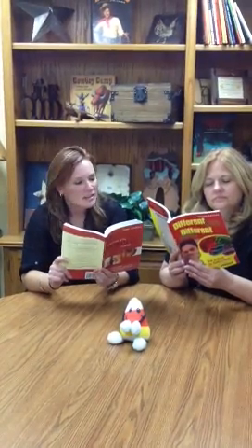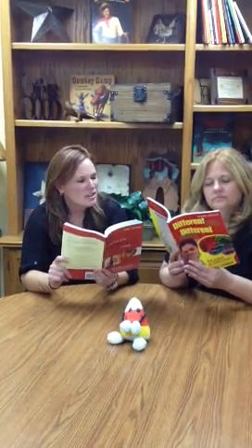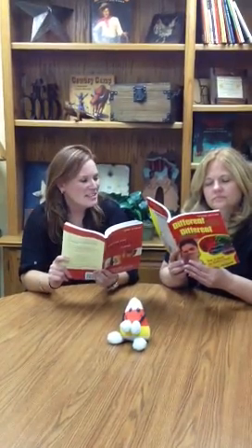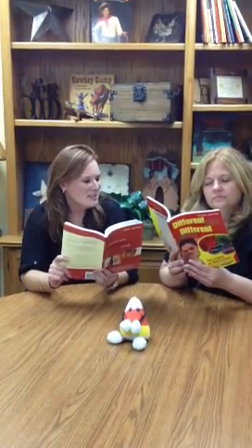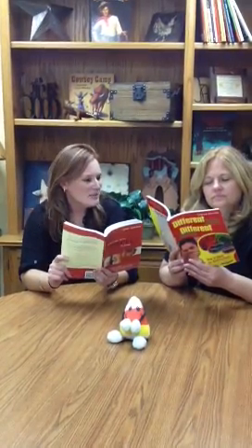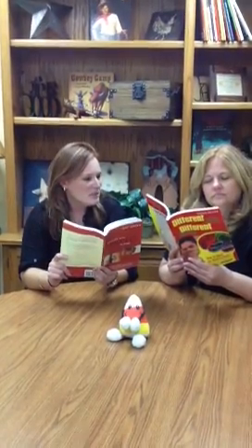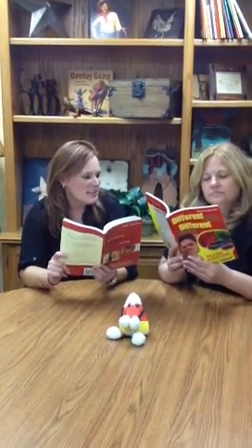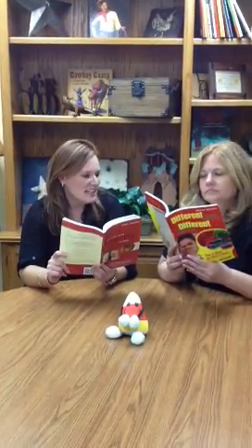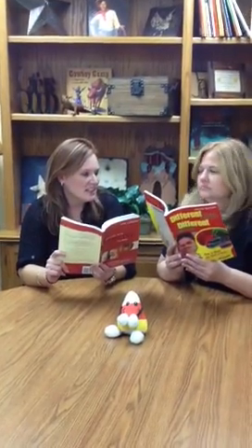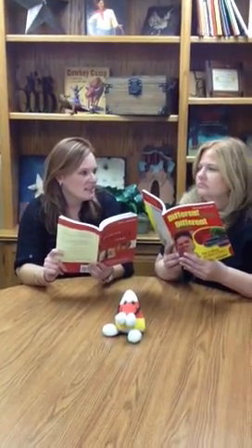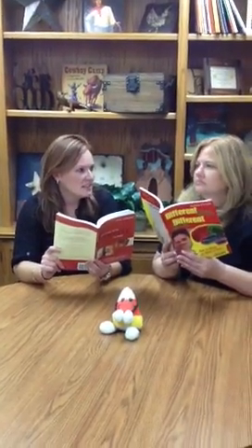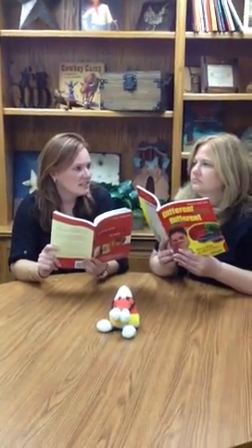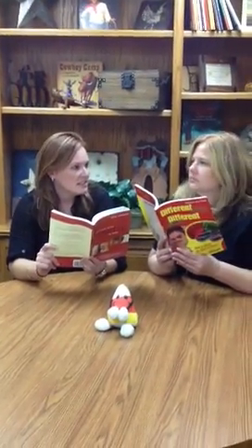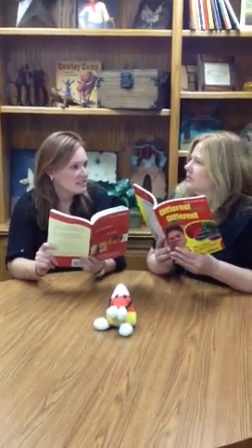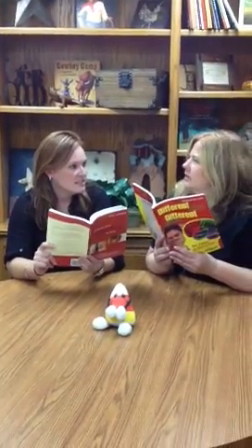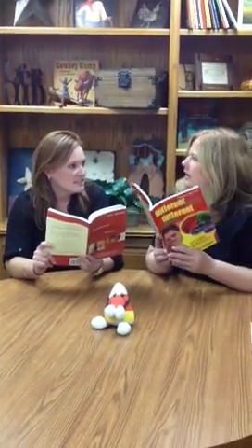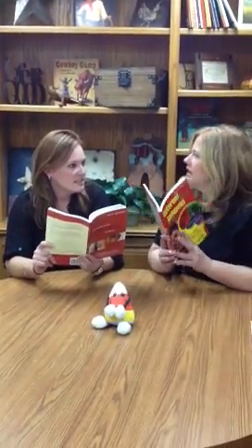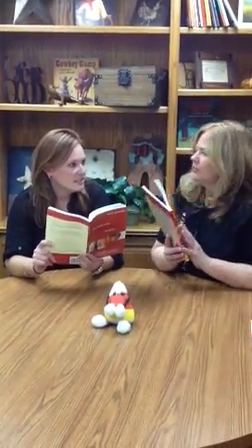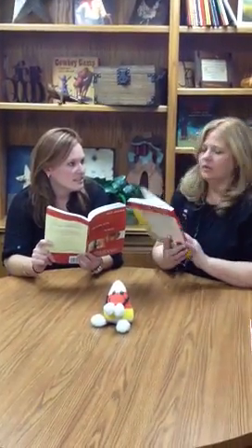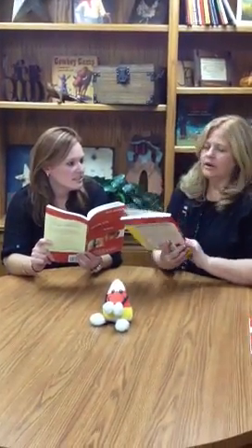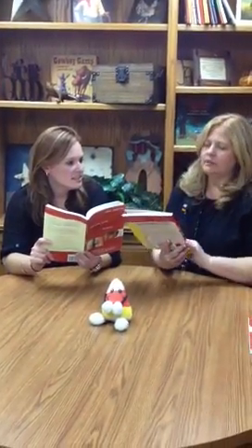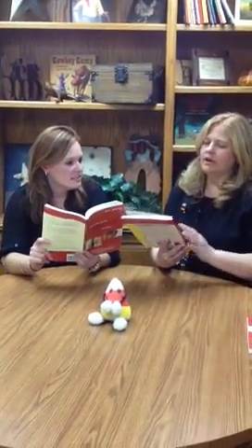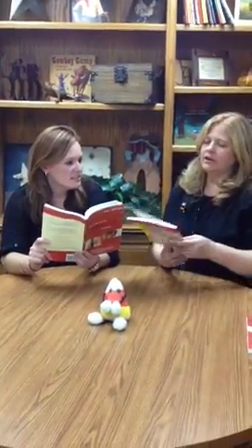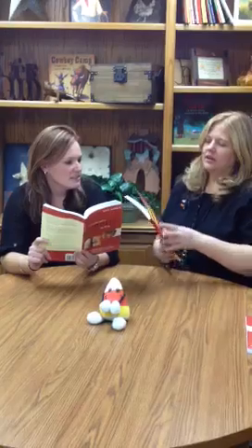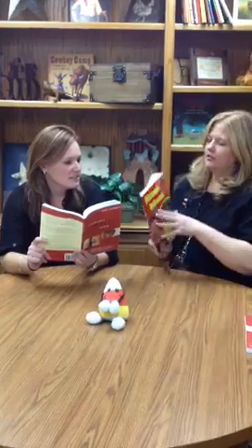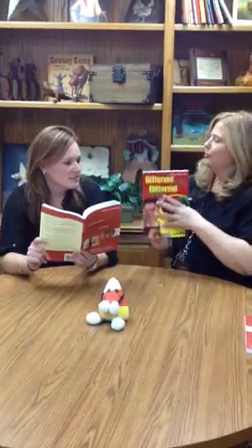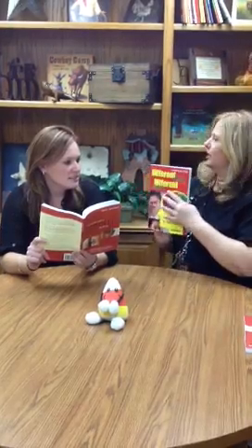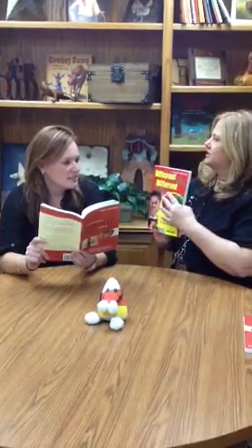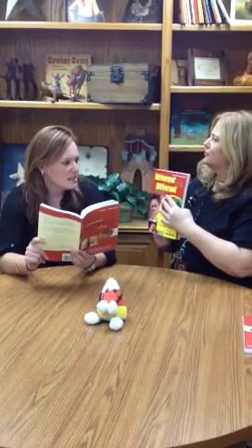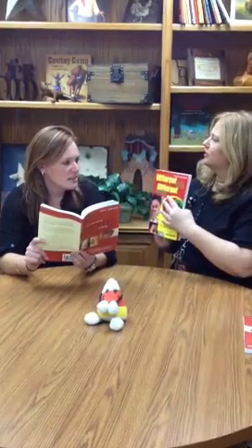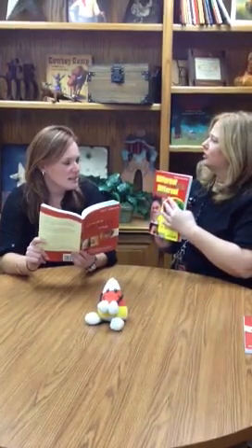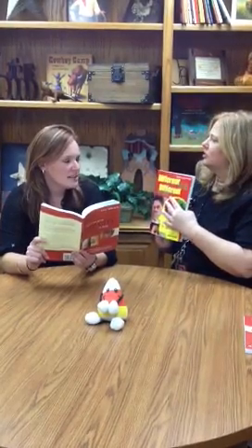What are you doing? What are you reading? Hey, I'm reading my Different Brains, Different Learners.